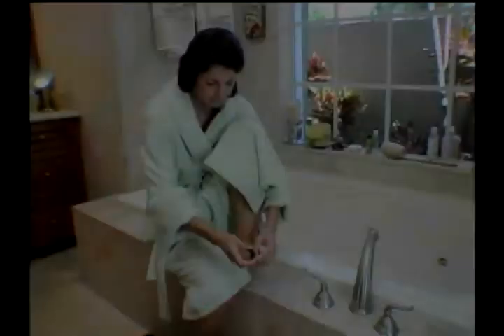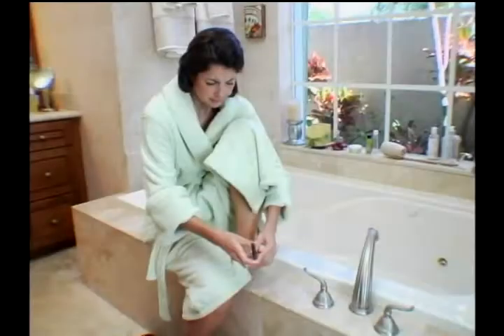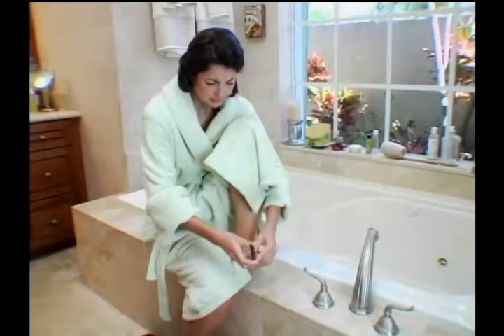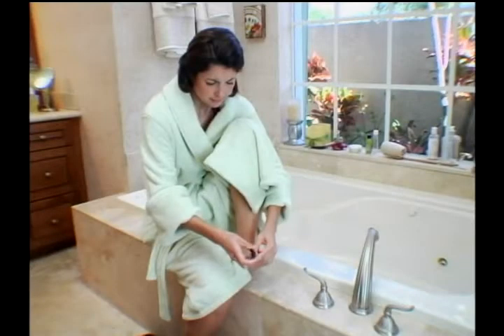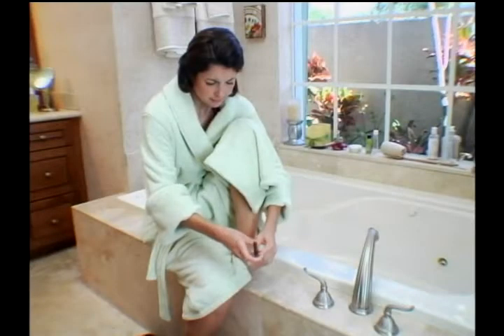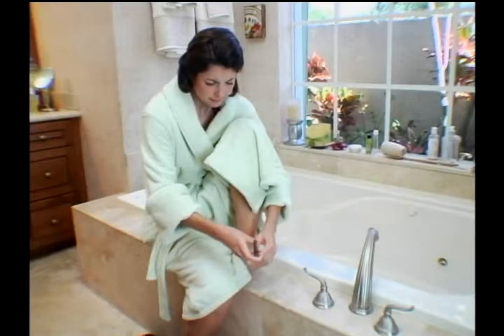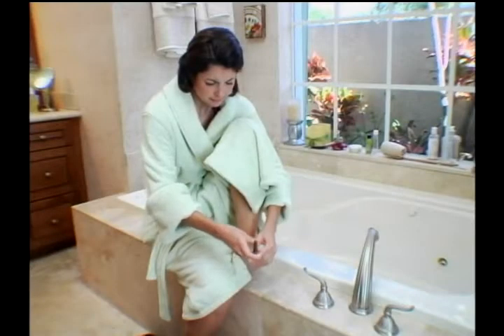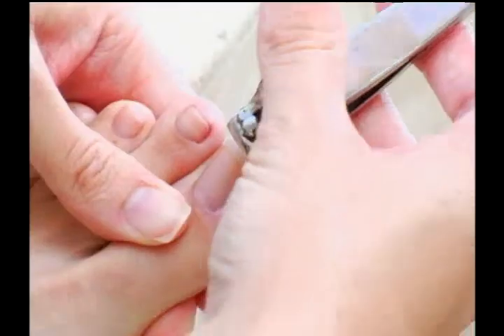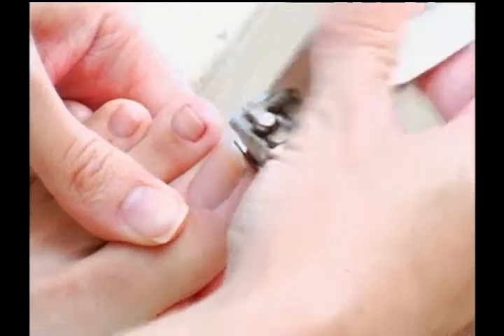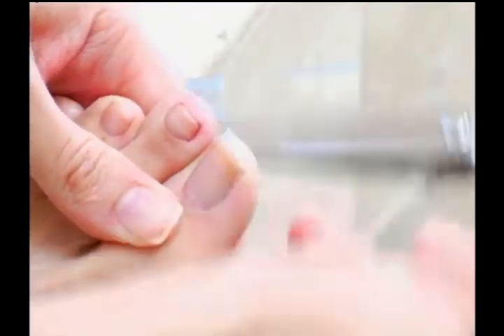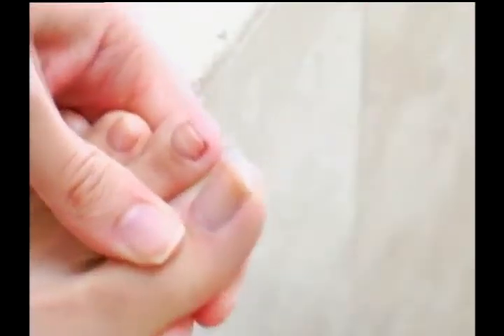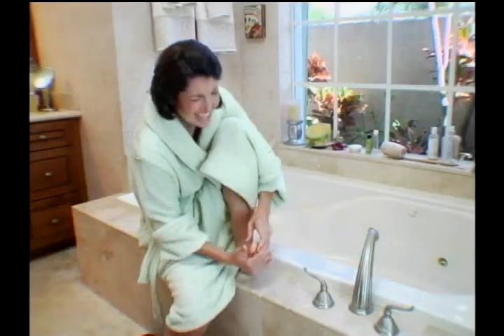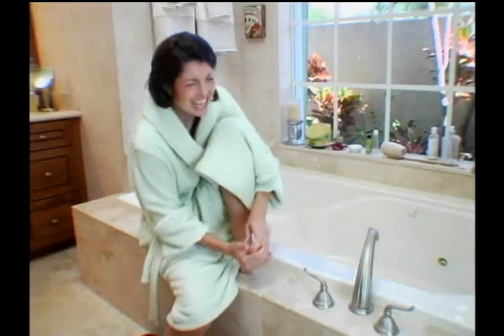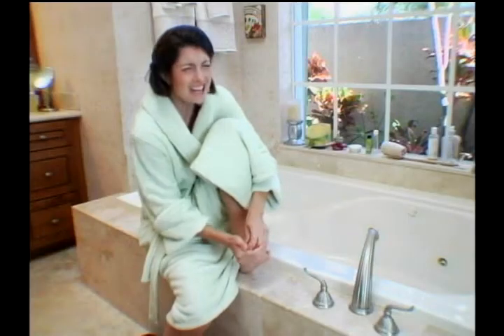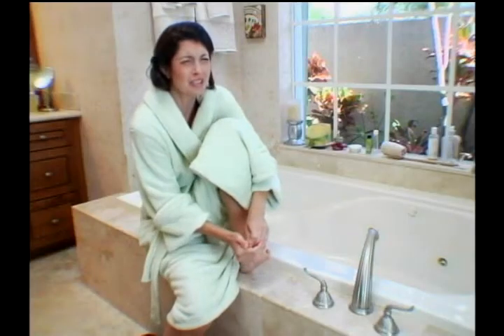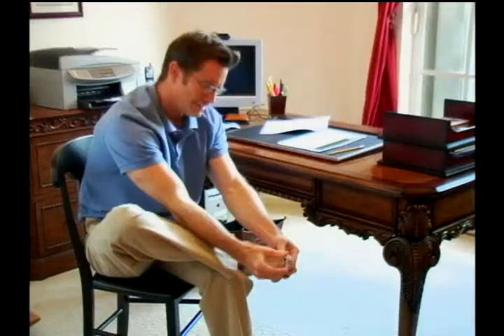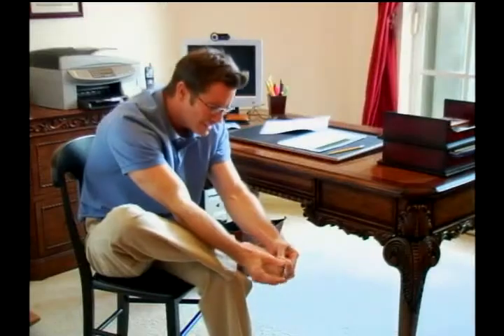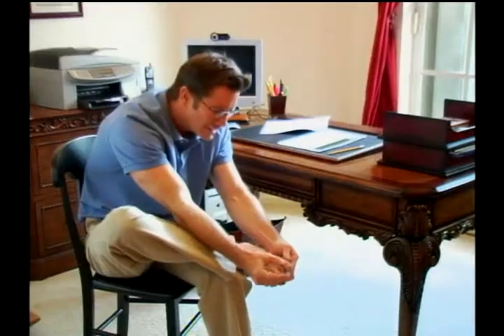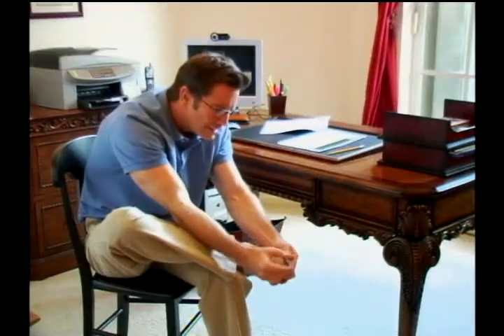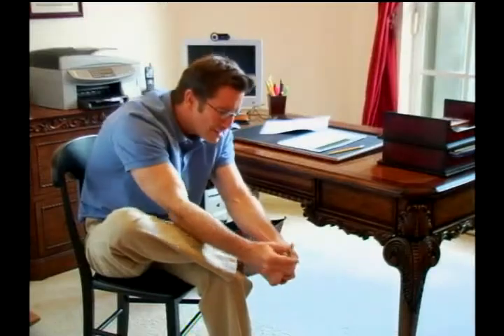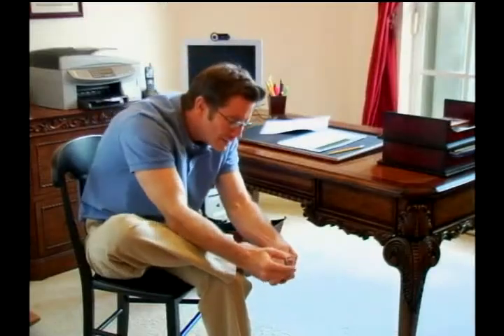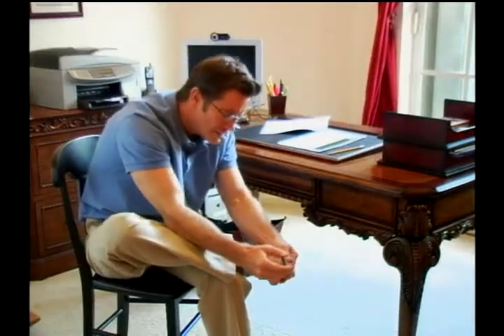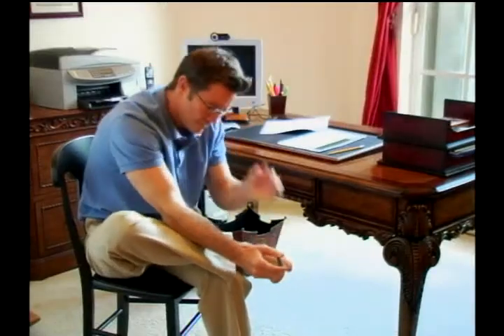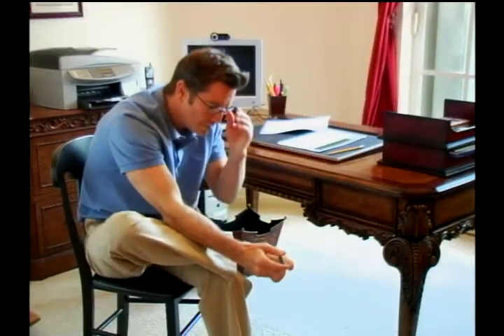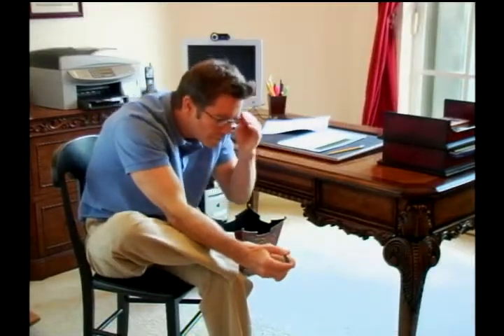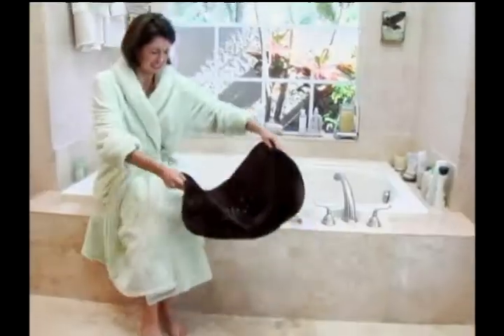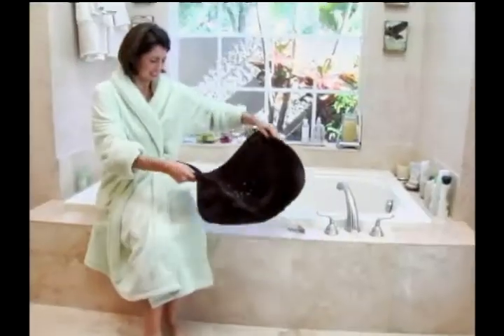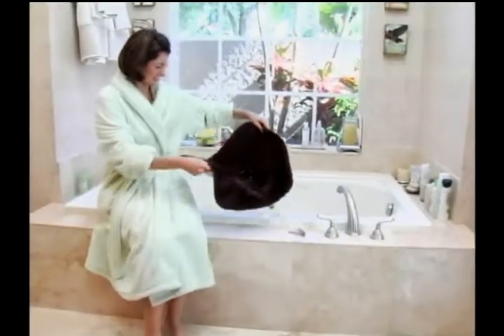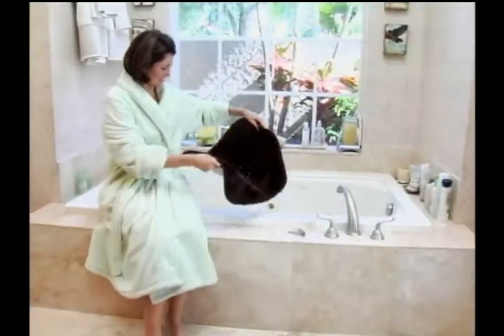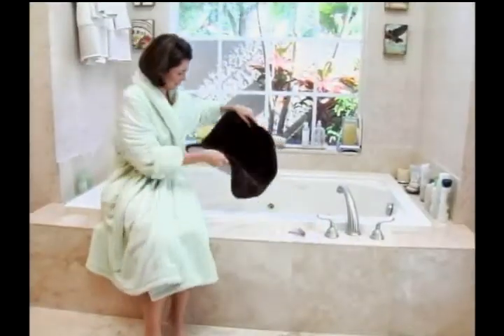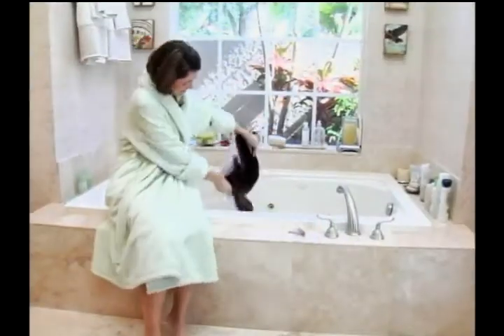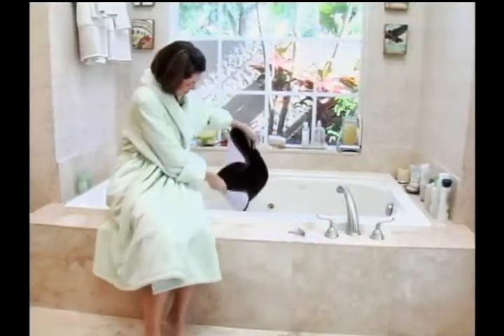Sick of nail clippers that slip and tear your nails? Tired of struggling to see what you're clipping? Hate cleaning up nail clippings?